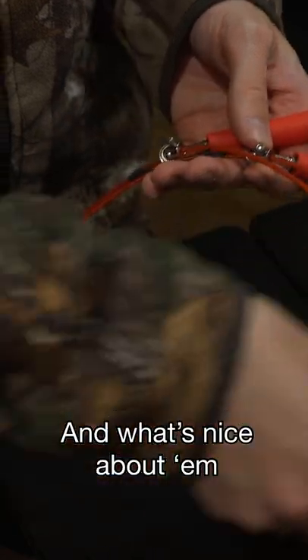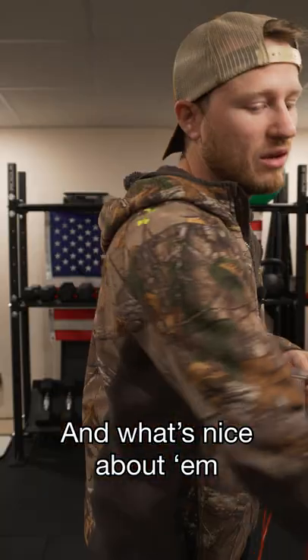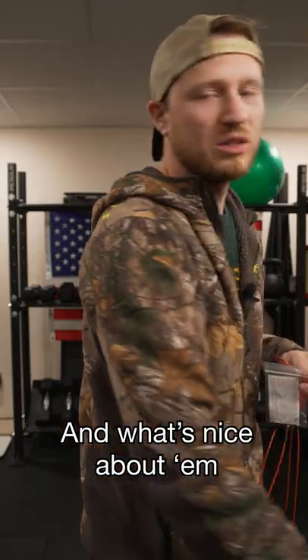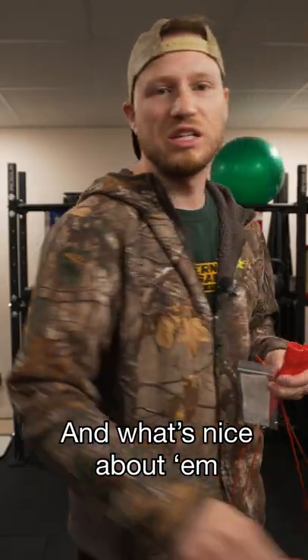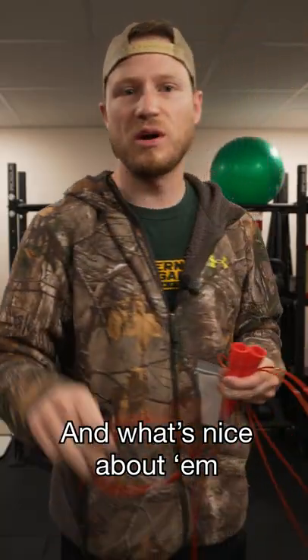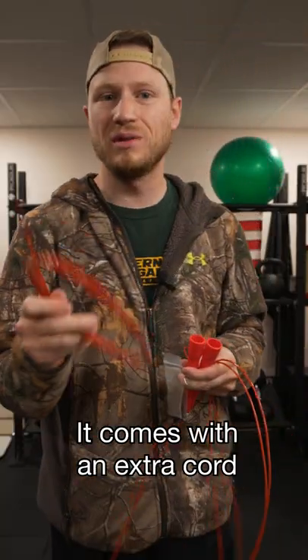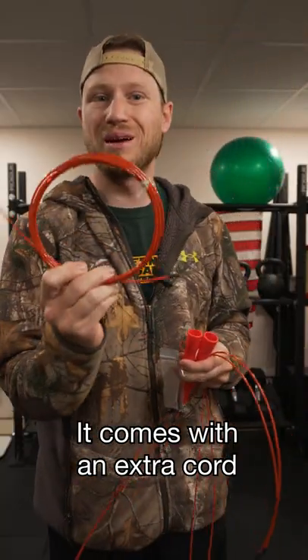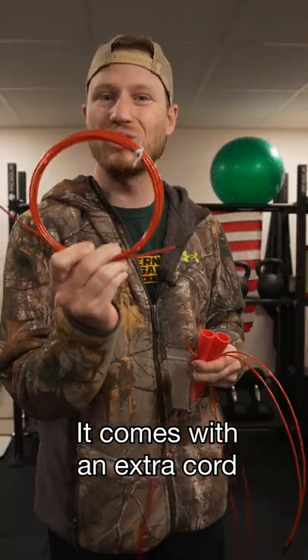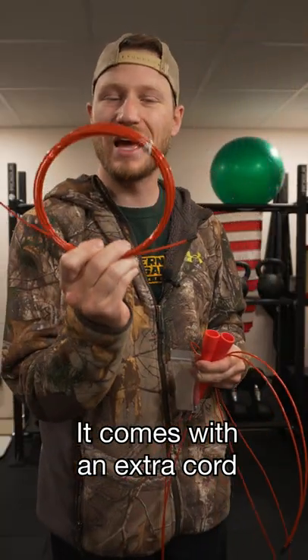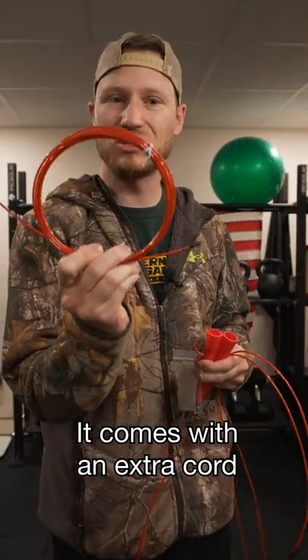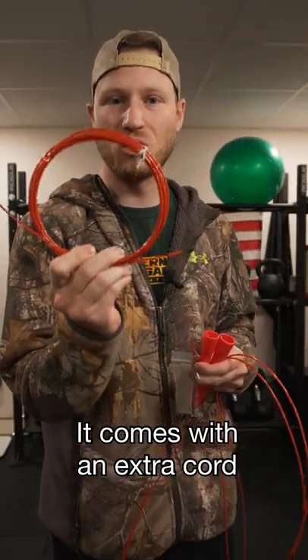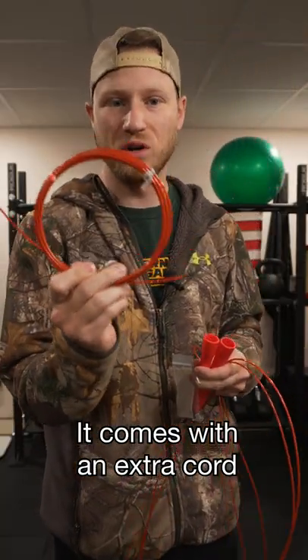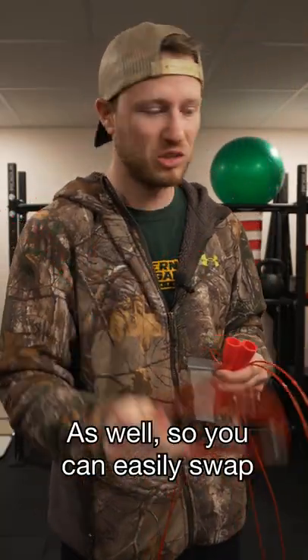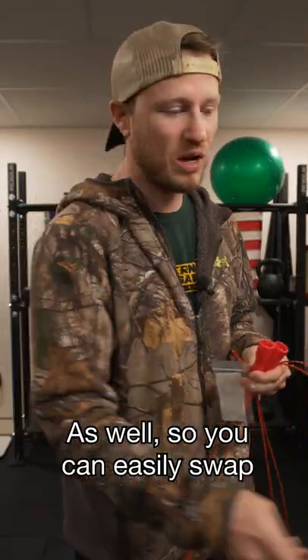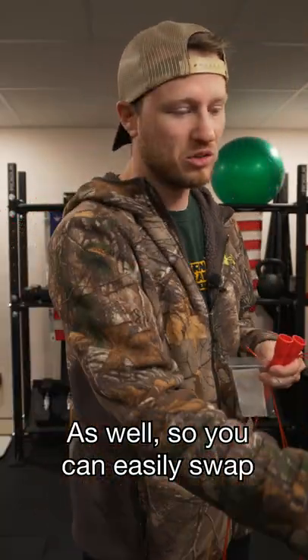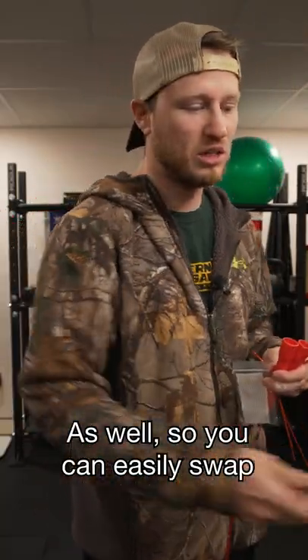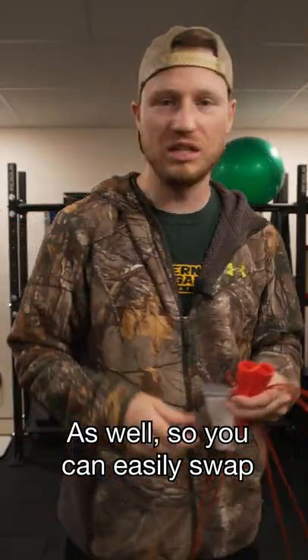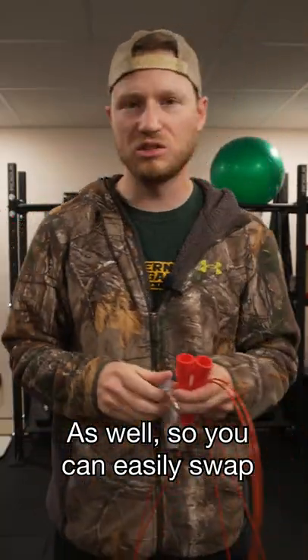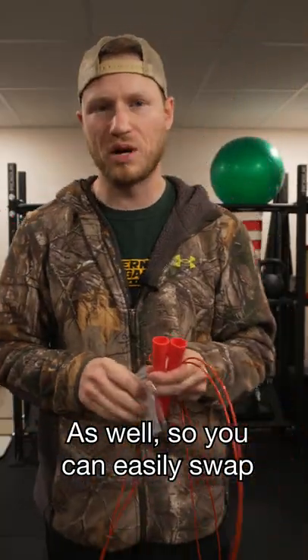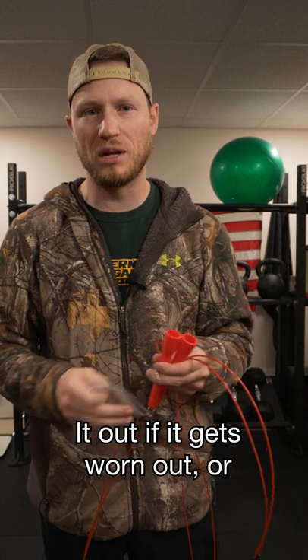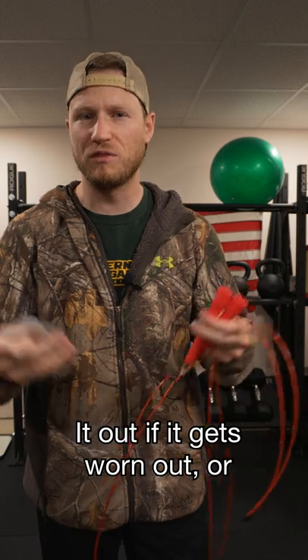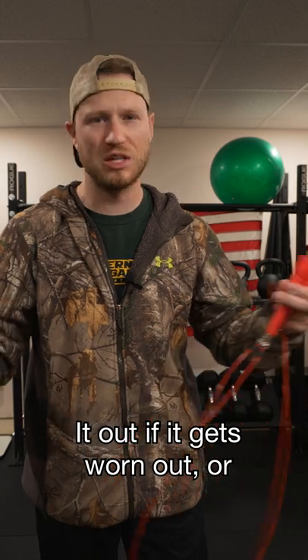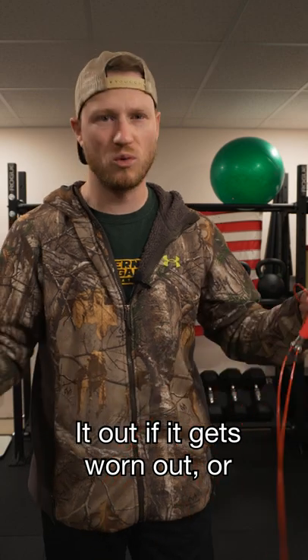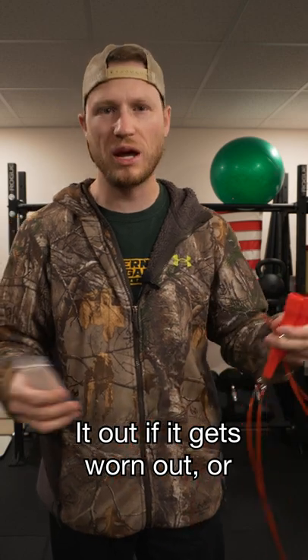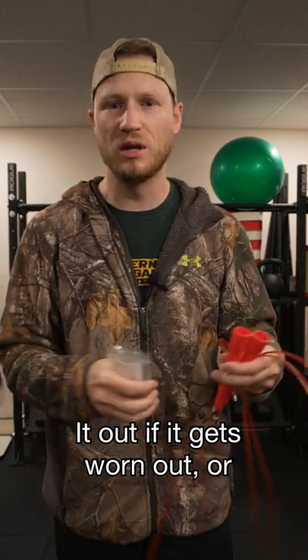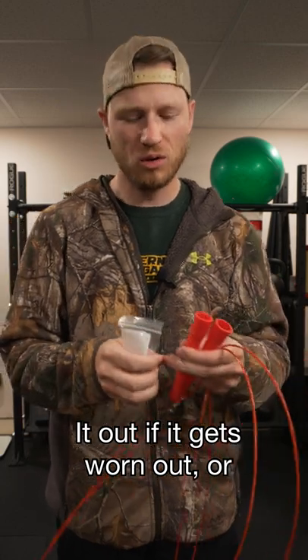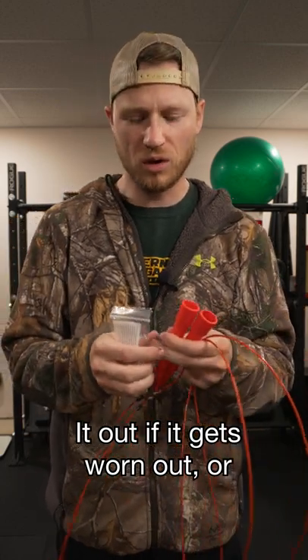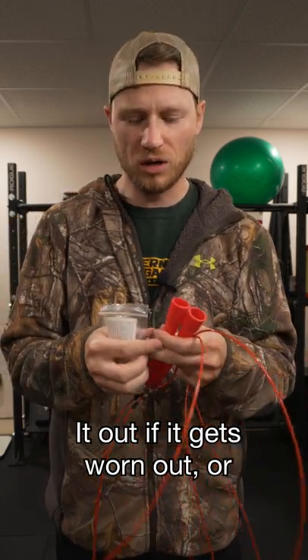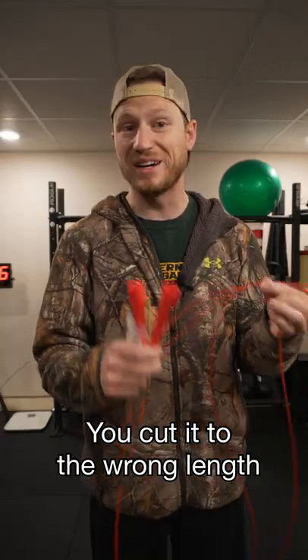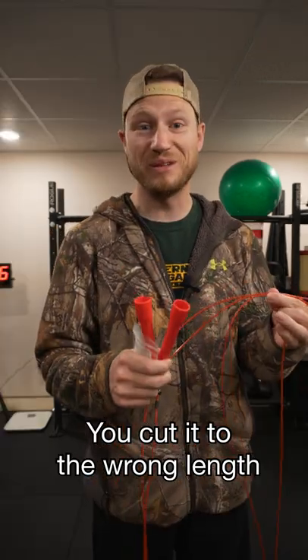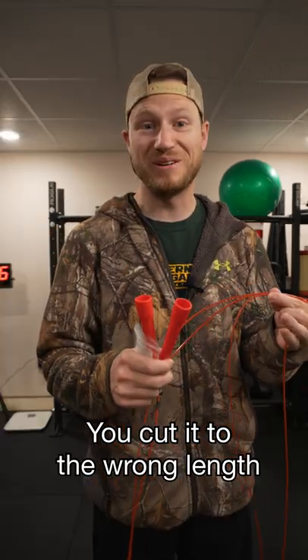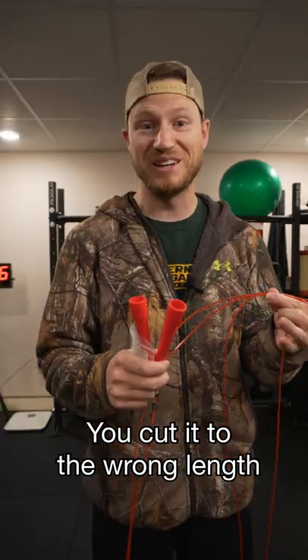What's also nice about them is it comes with an extra cord as well, so you can easily swap it out if it gets worn out or you cut it to the wrong length.